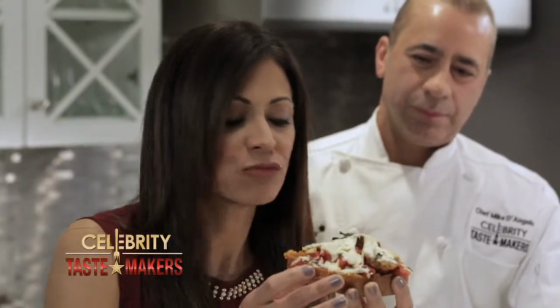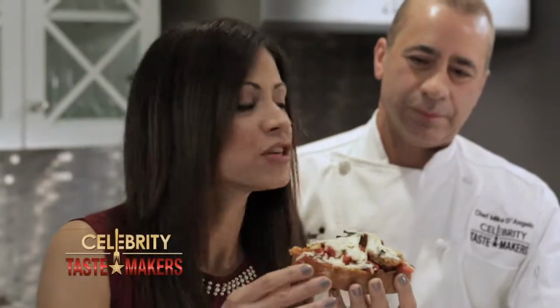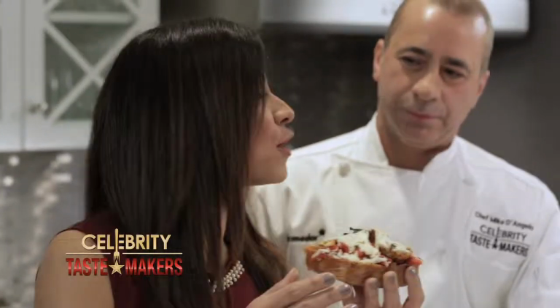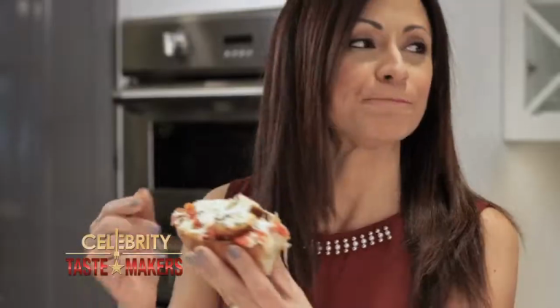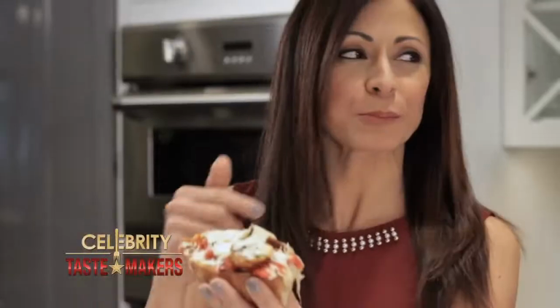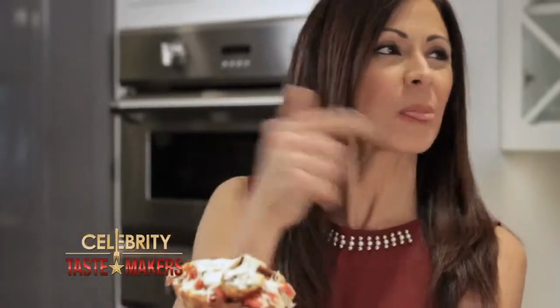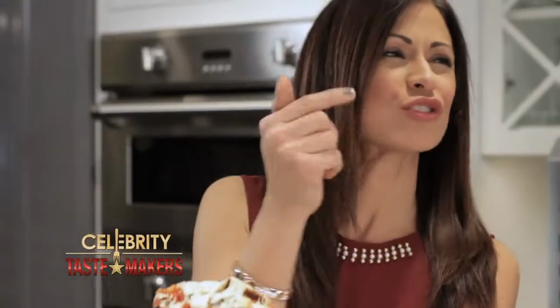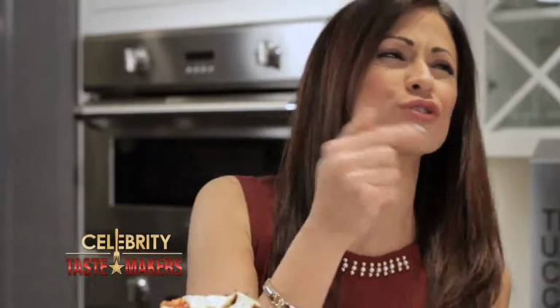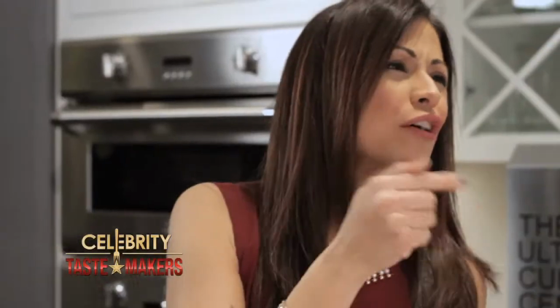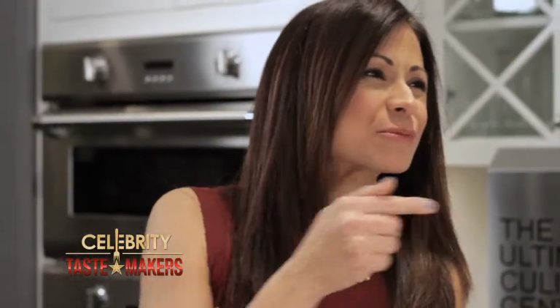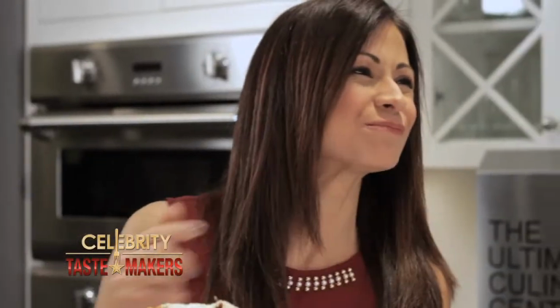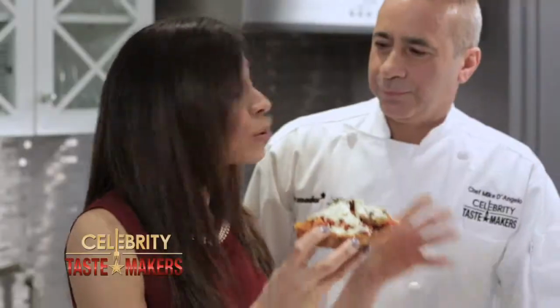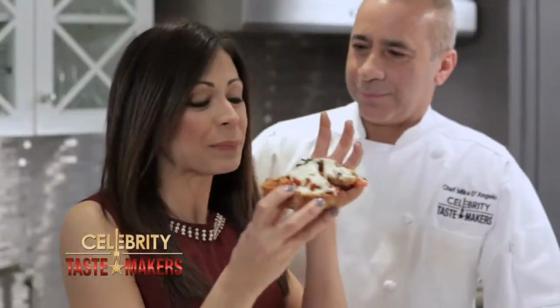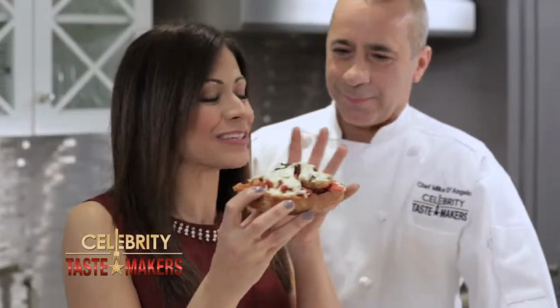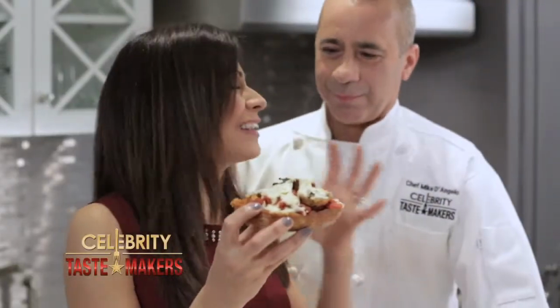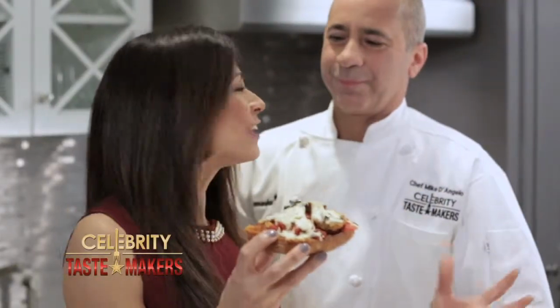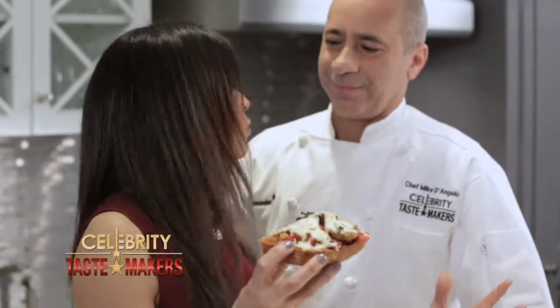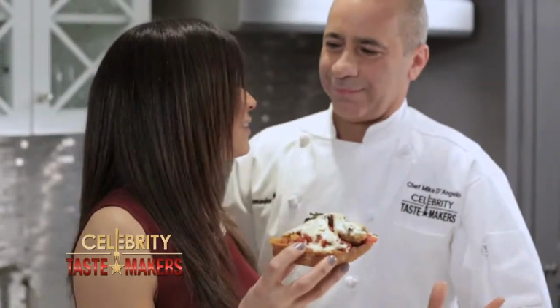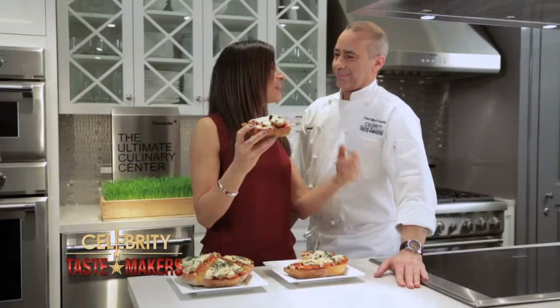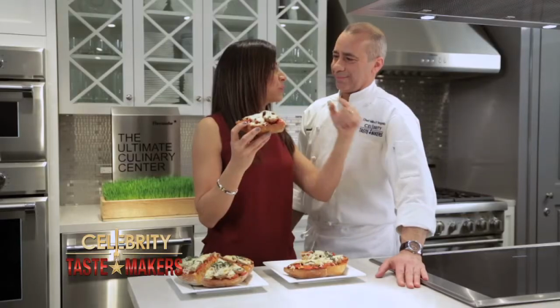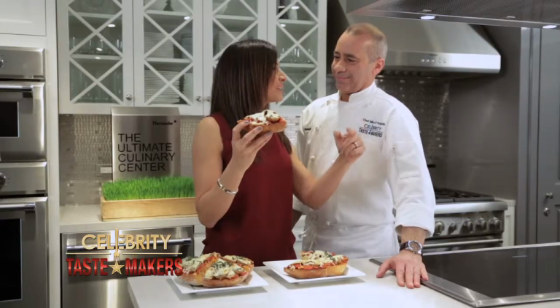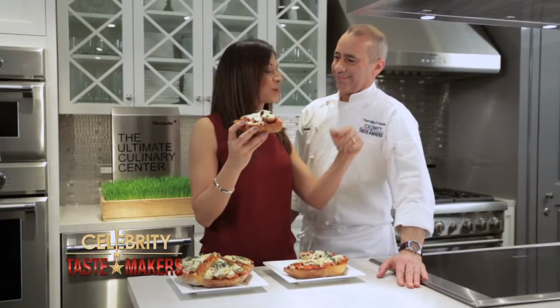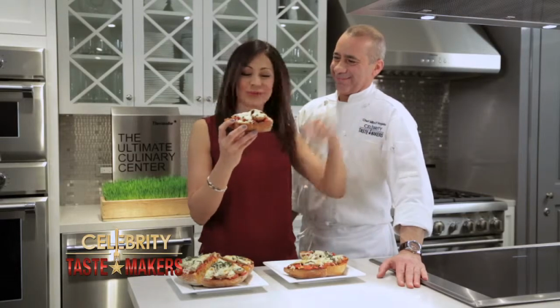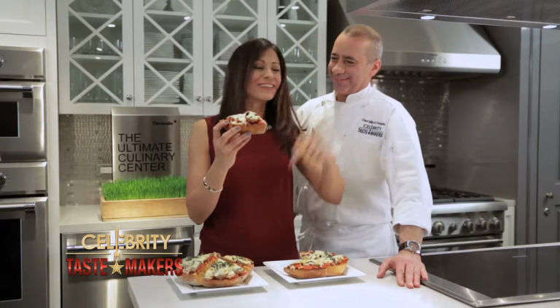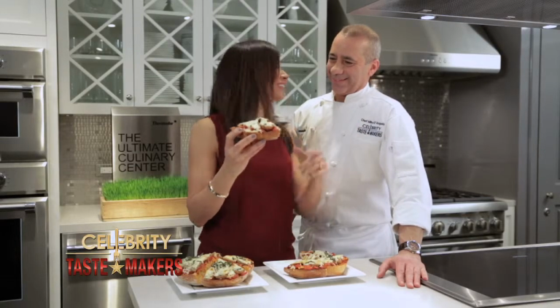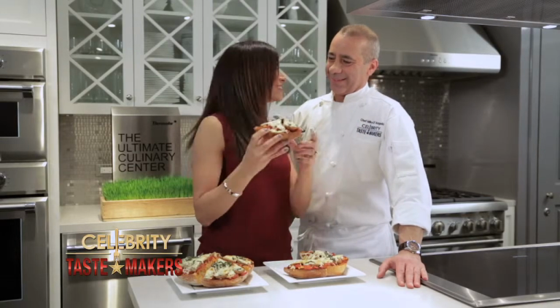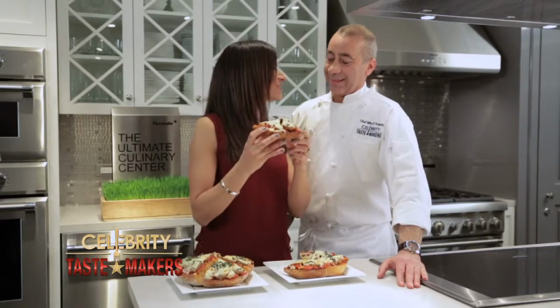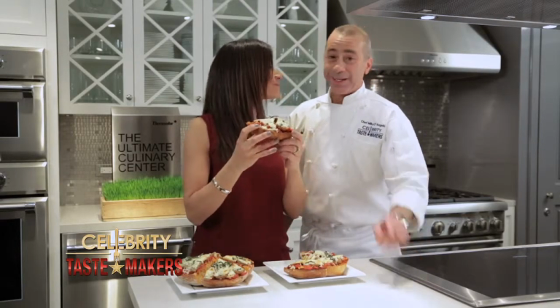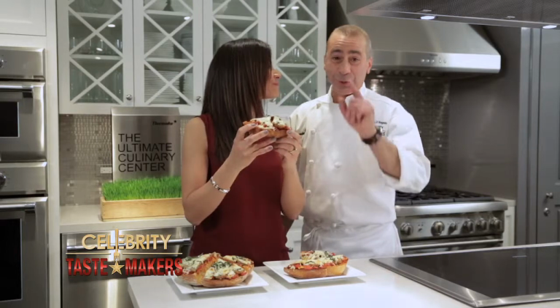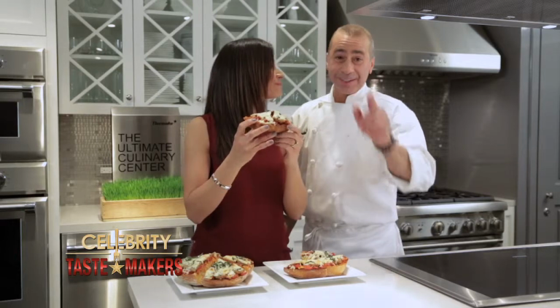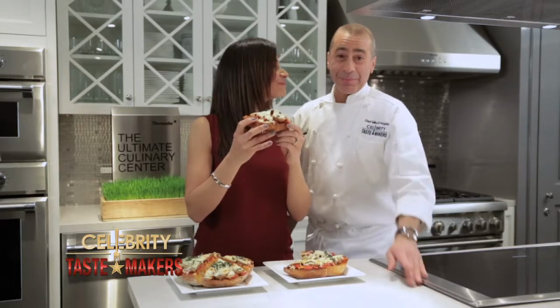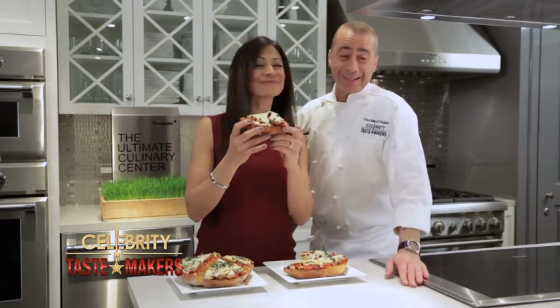The best part? Your sauce. You can buy pizza on any corner, but the best comes right here in the kitchen. And it's so easy to make.